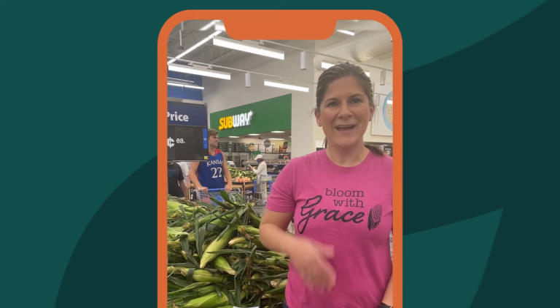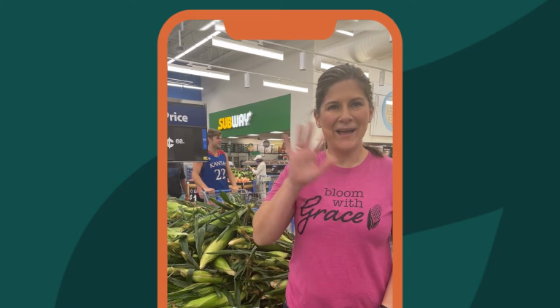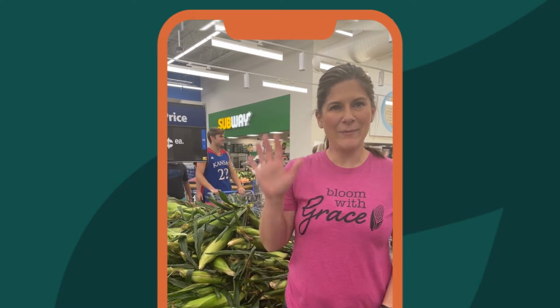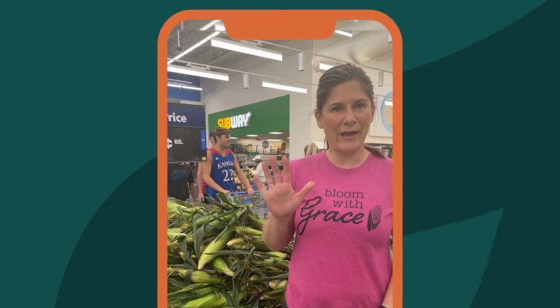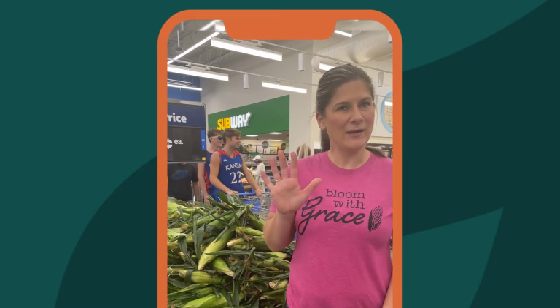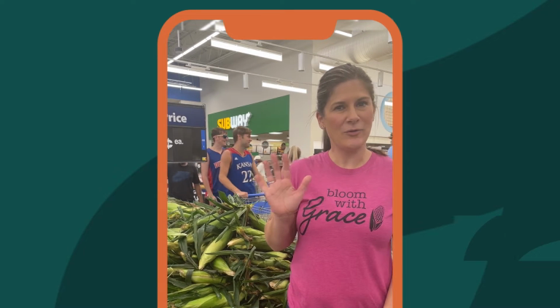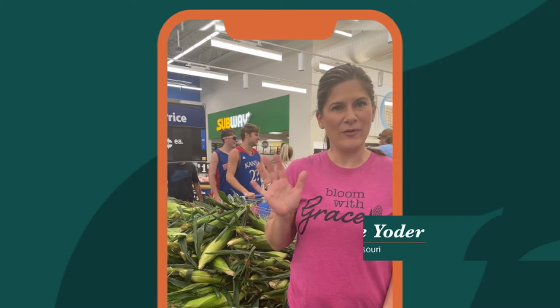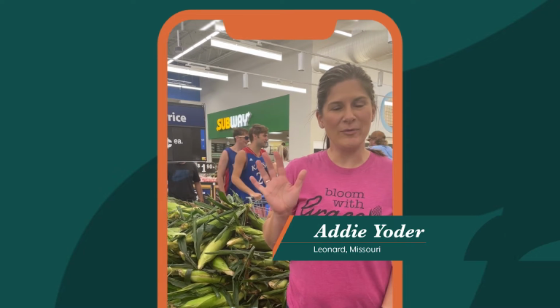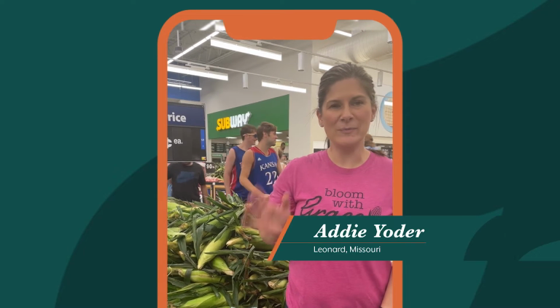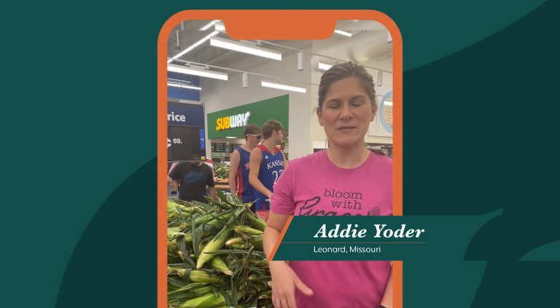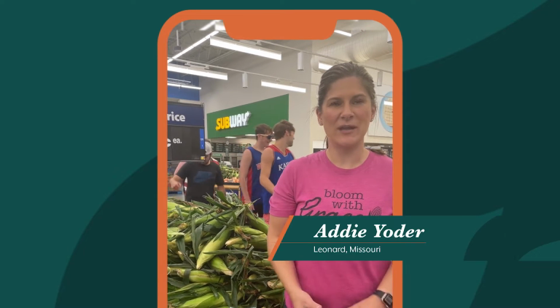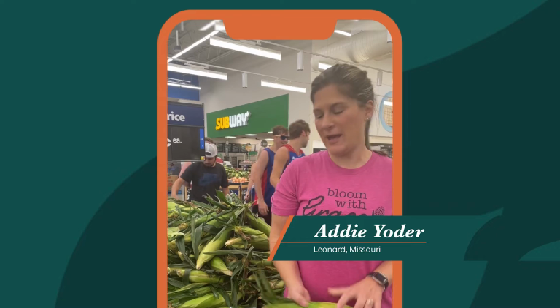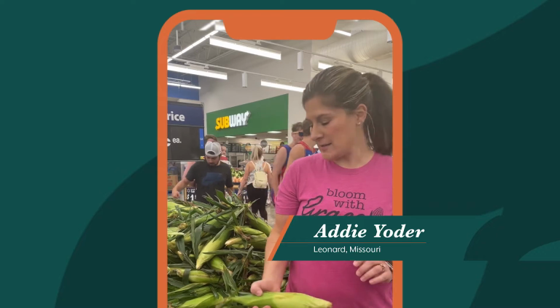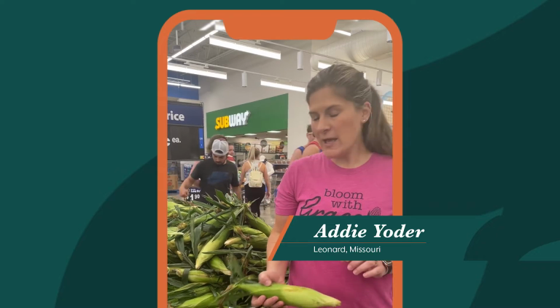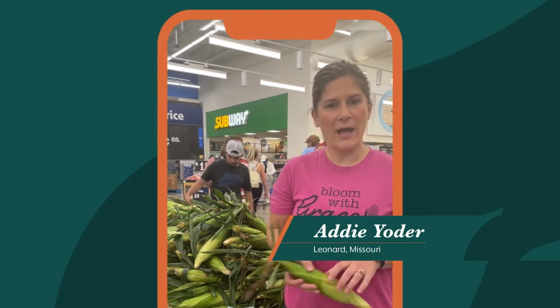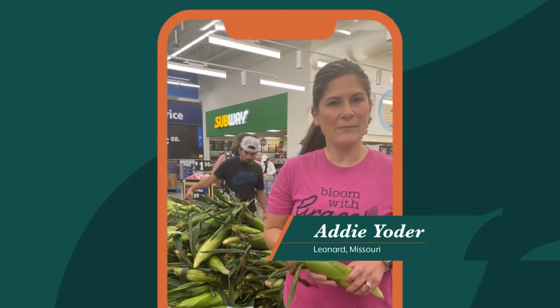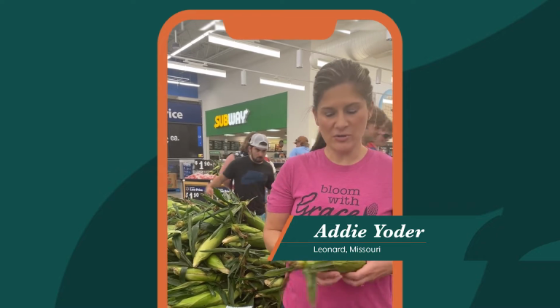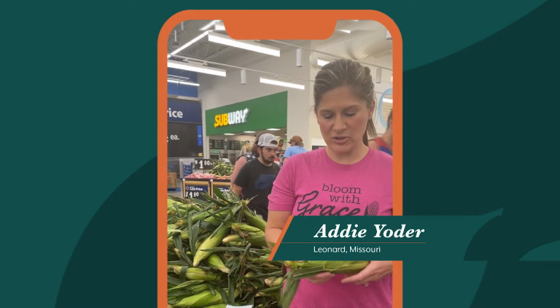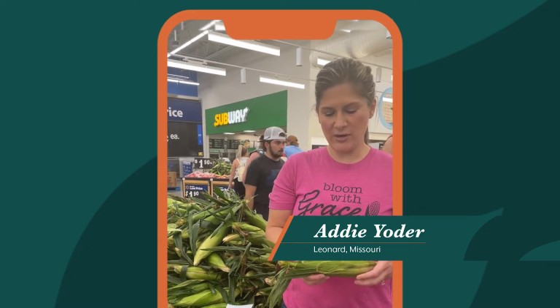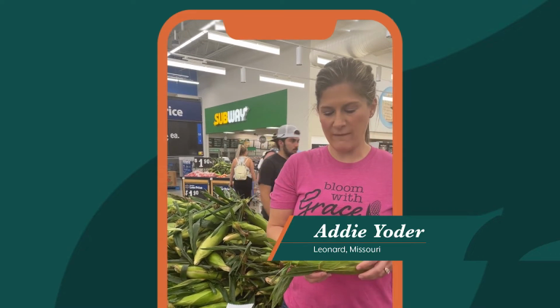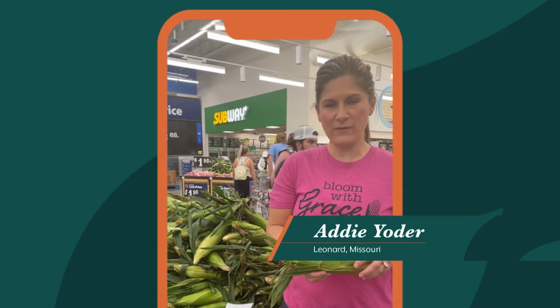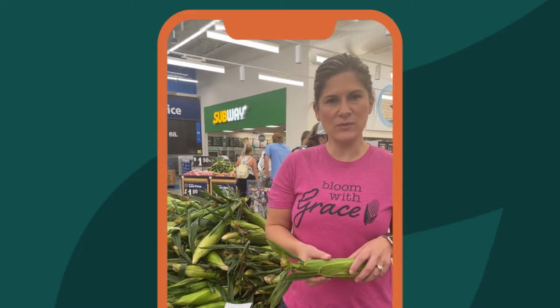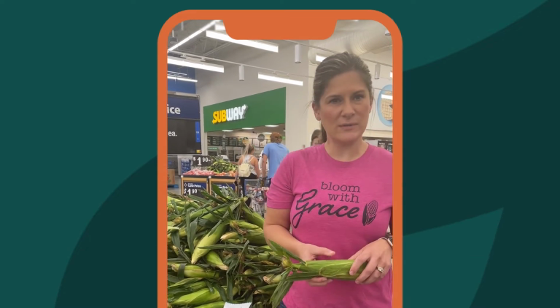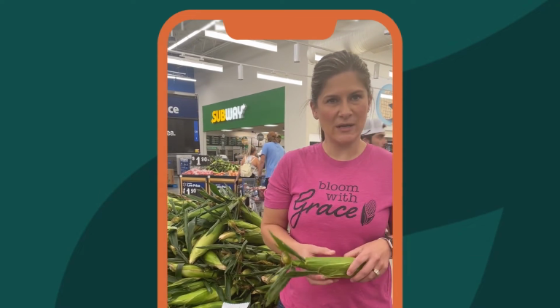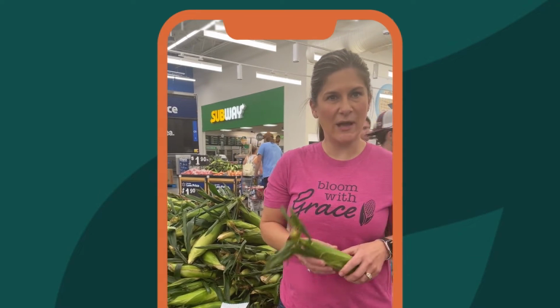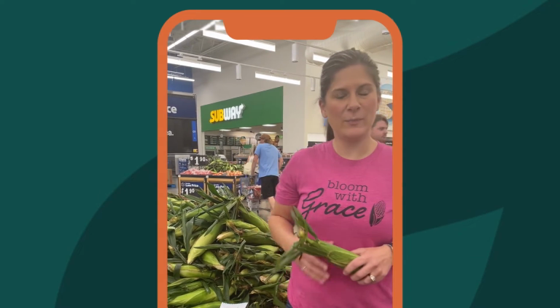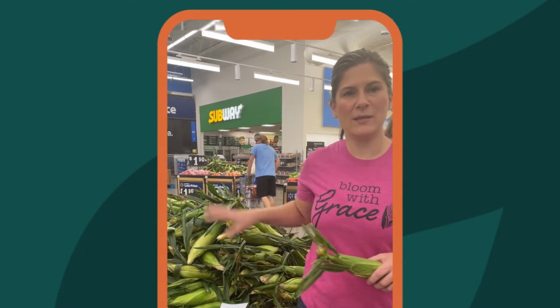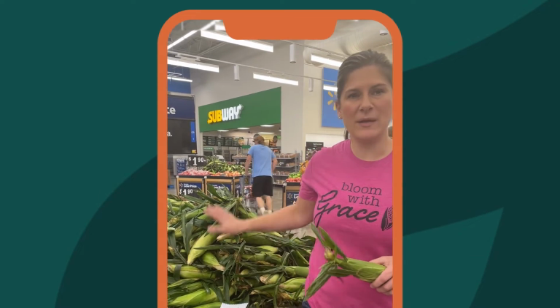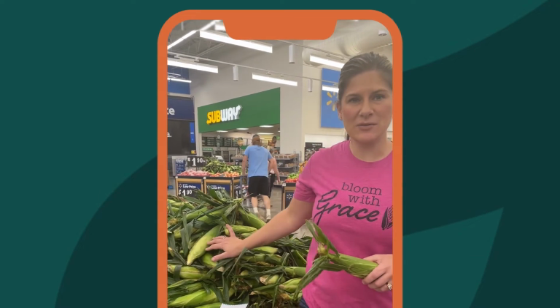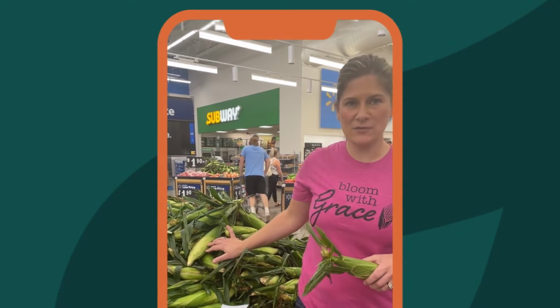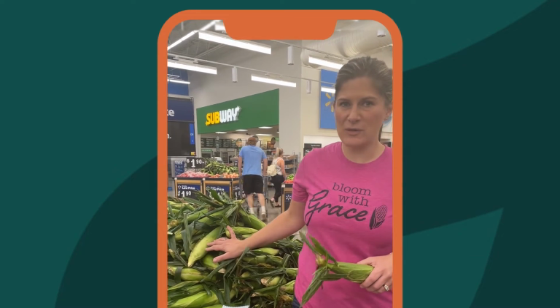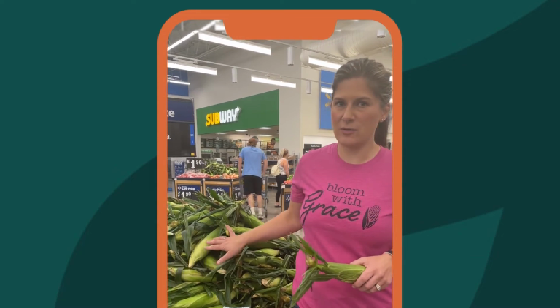Hi, I'm Addie, a corn farmer from Missouri, and I'm here to share a few tips on how to pick the best ears of sweet corn.